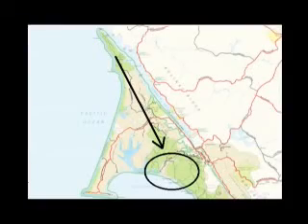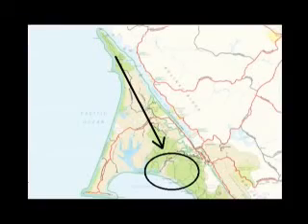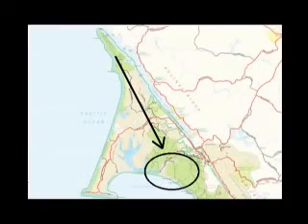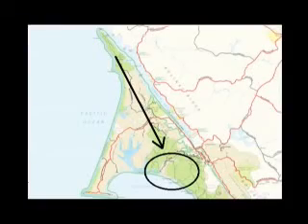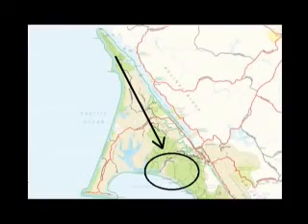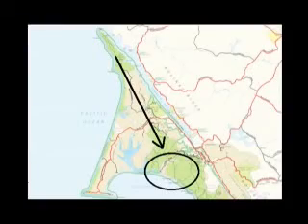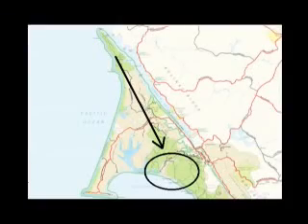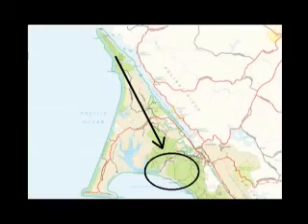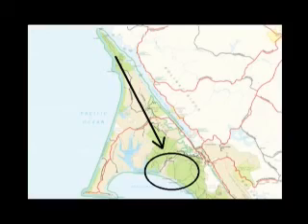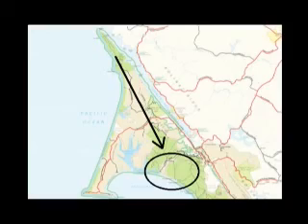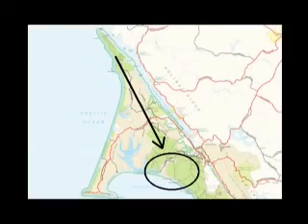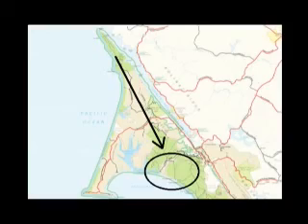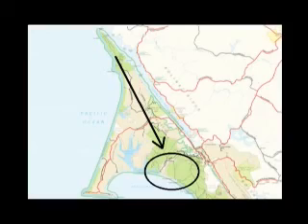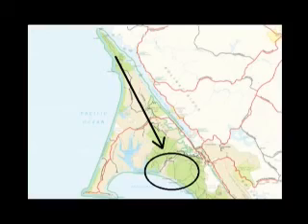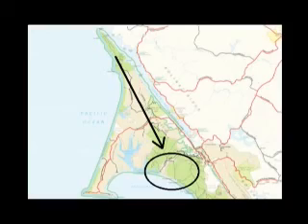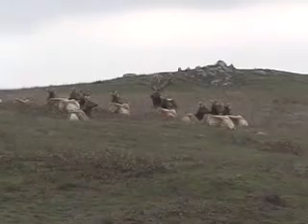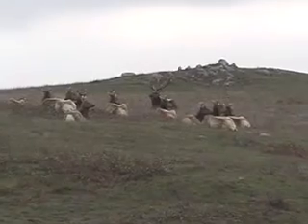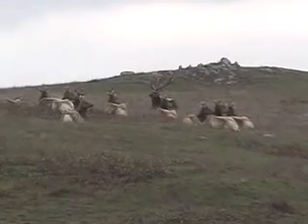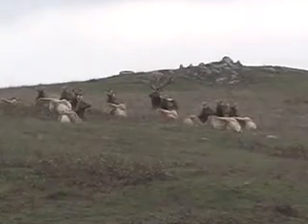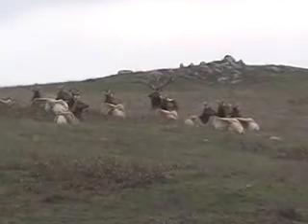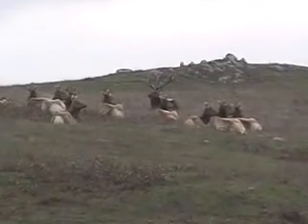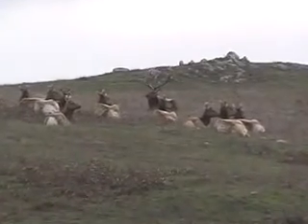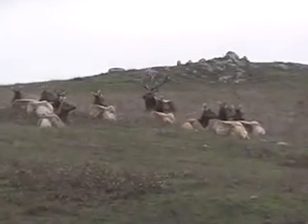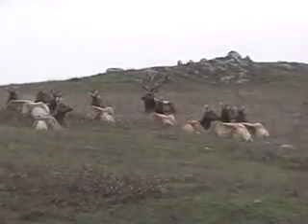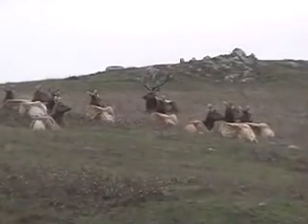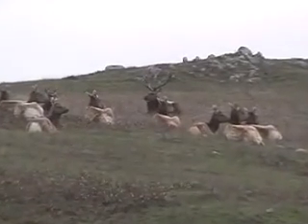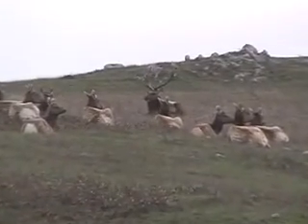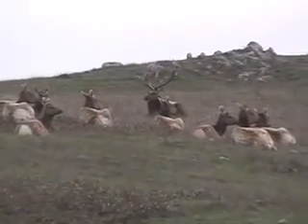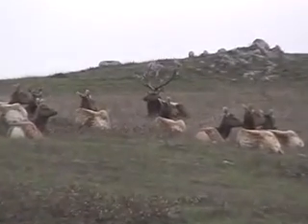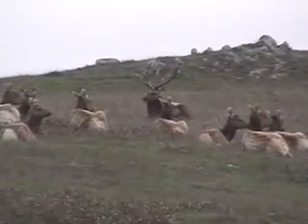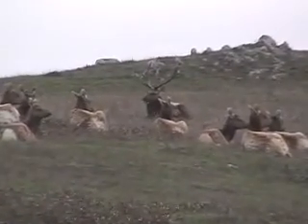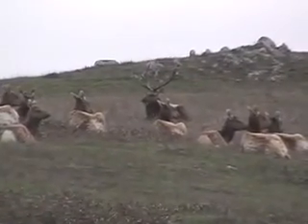And then they were released, and they are now doing fine. There are 36 animals out there, and we hope there's a burgeoning population.